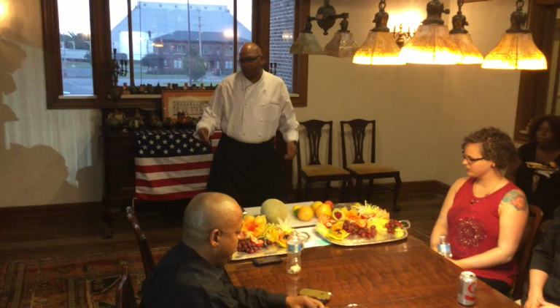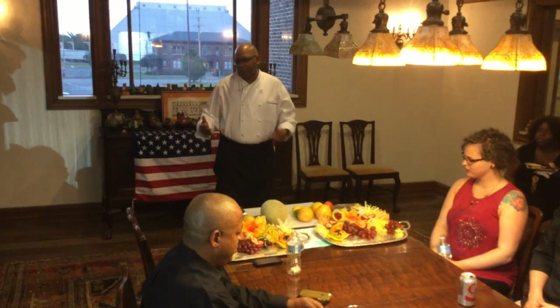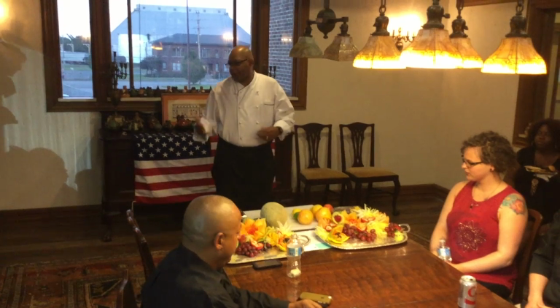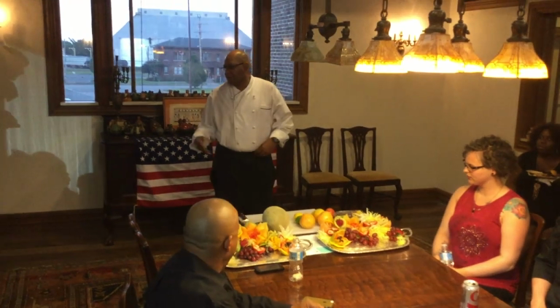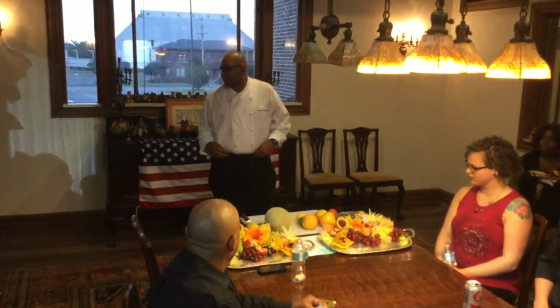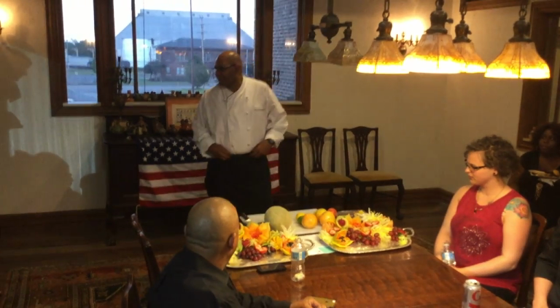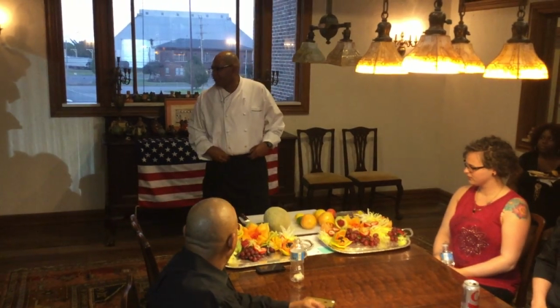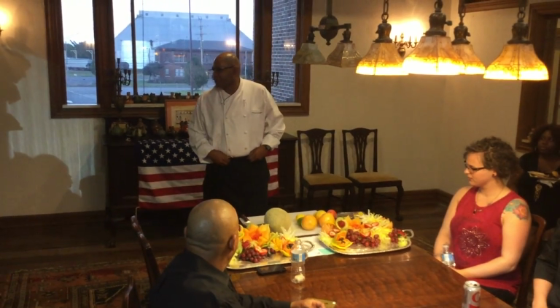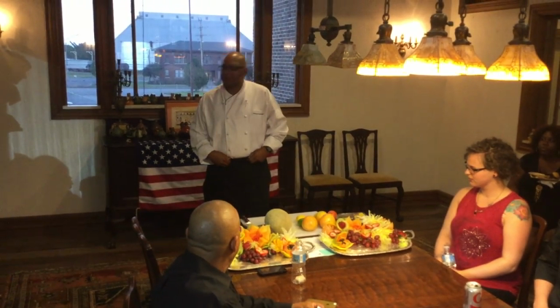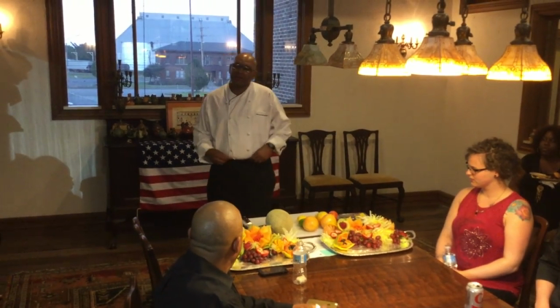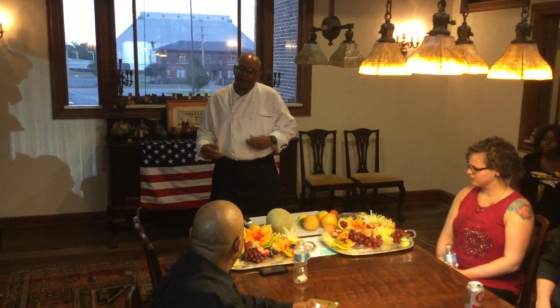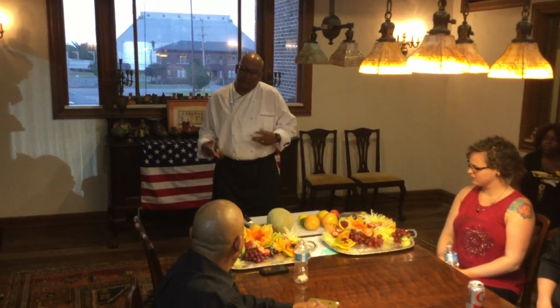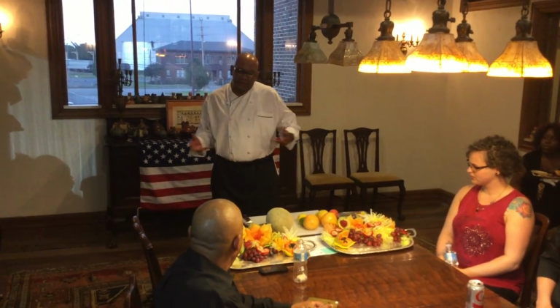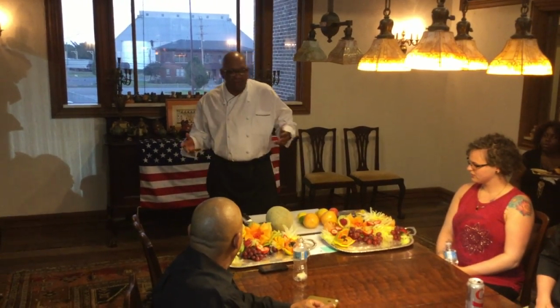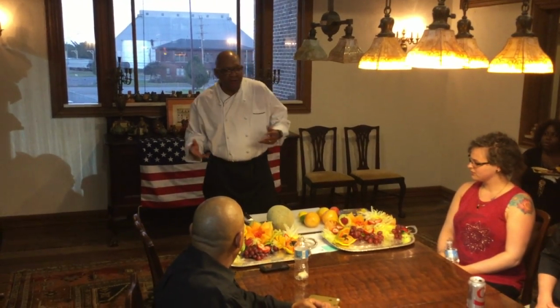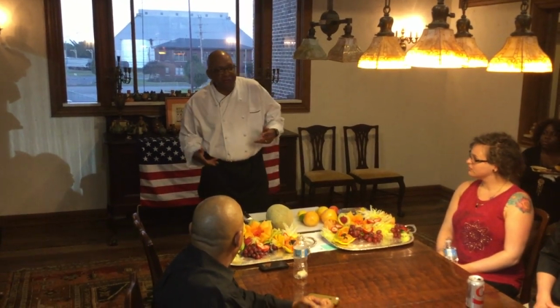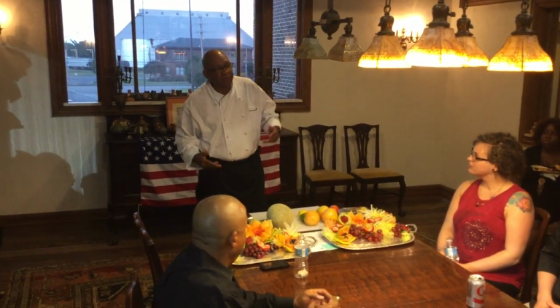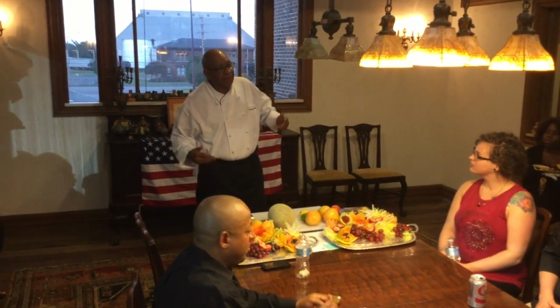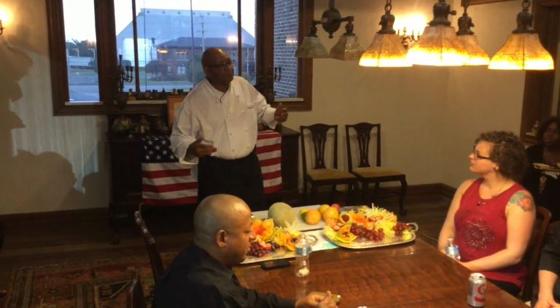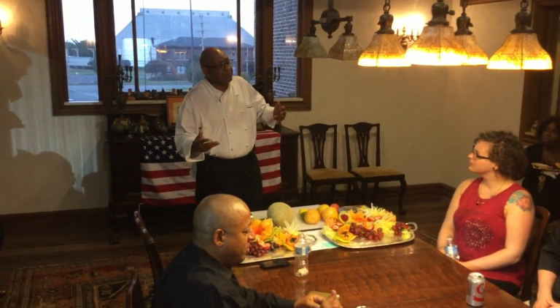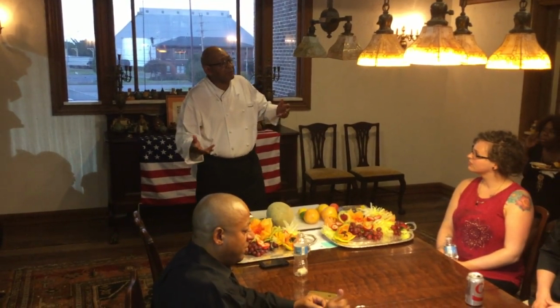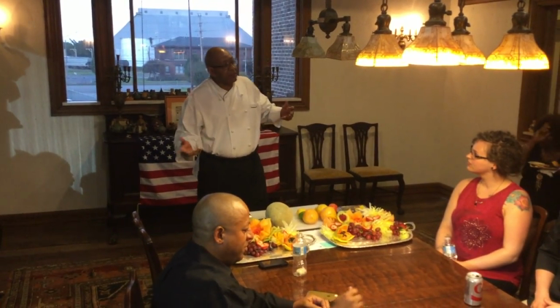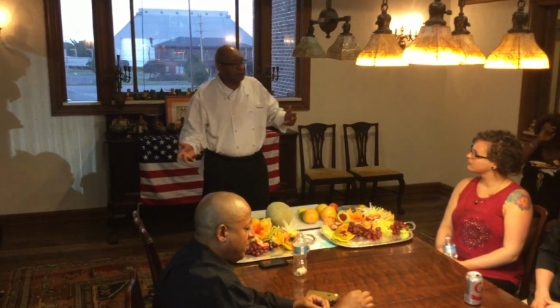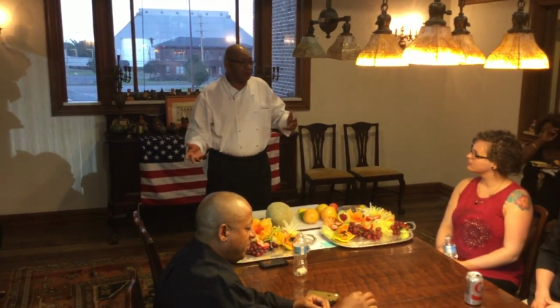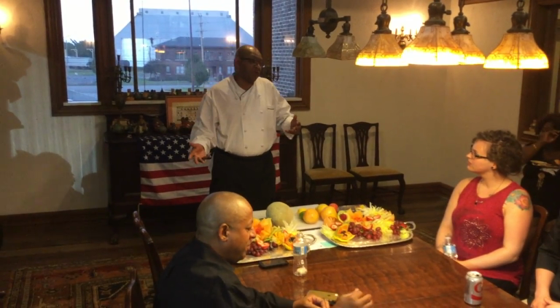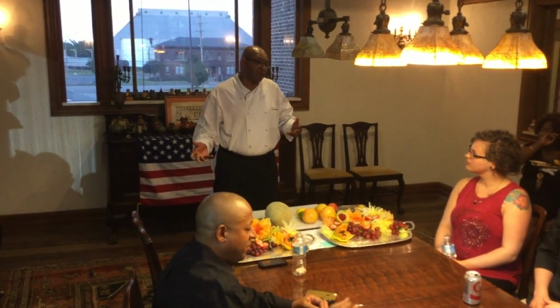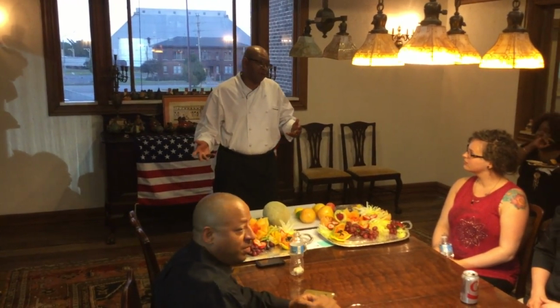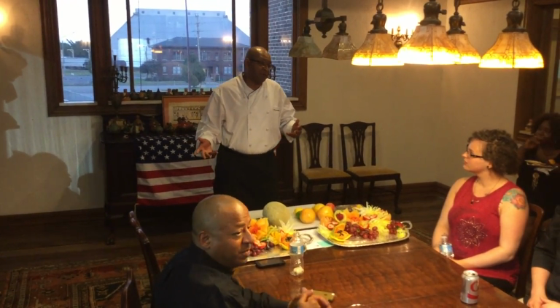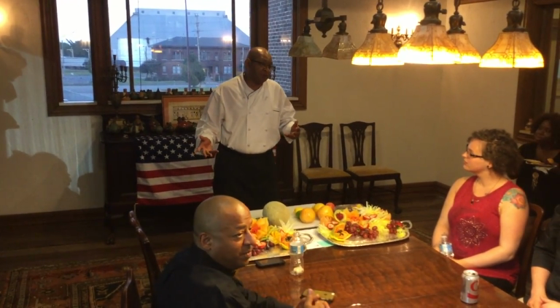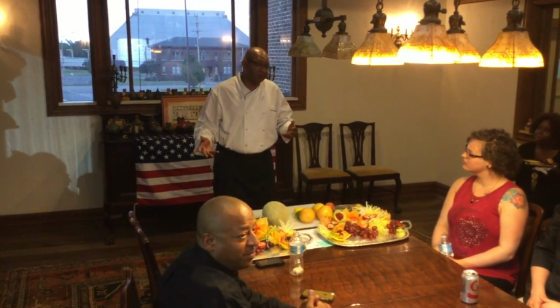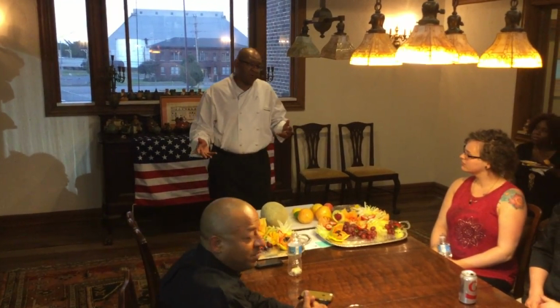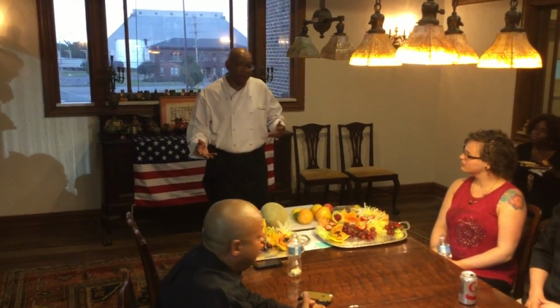Today we're going to talk about the presentation of cold food.